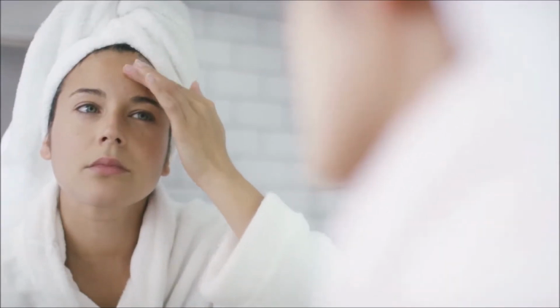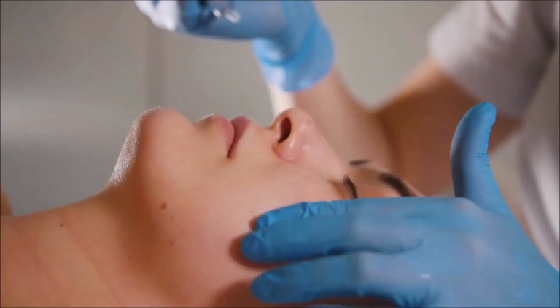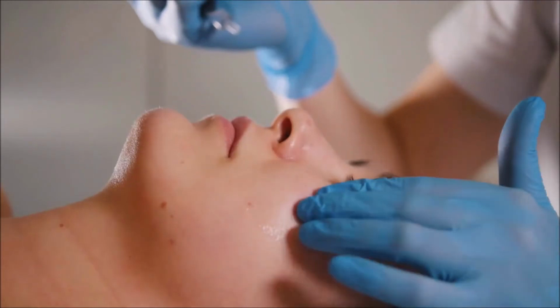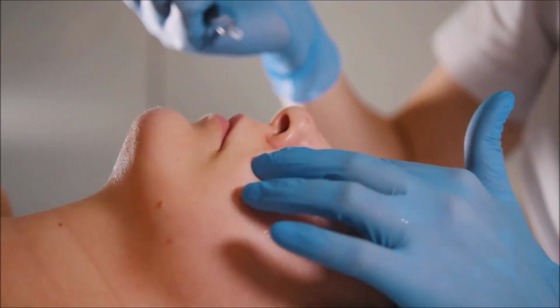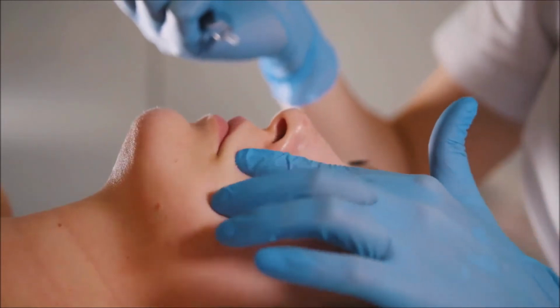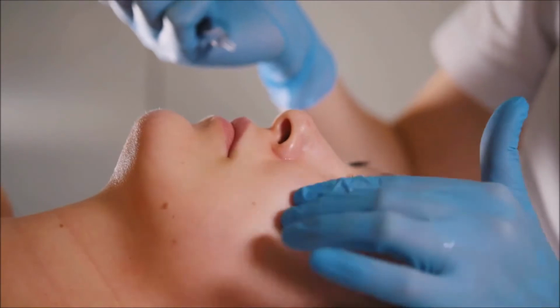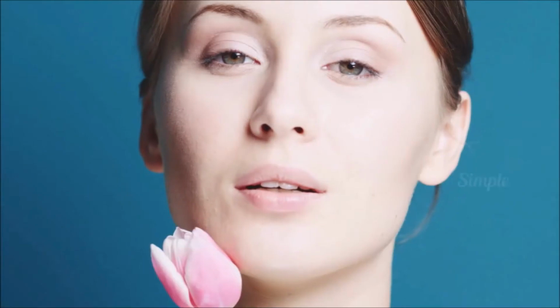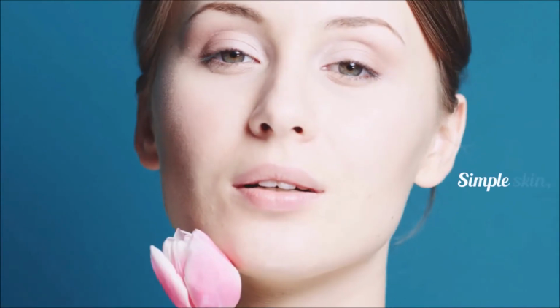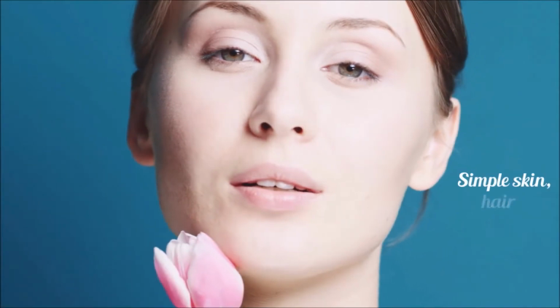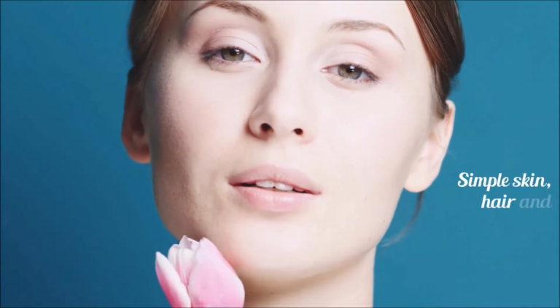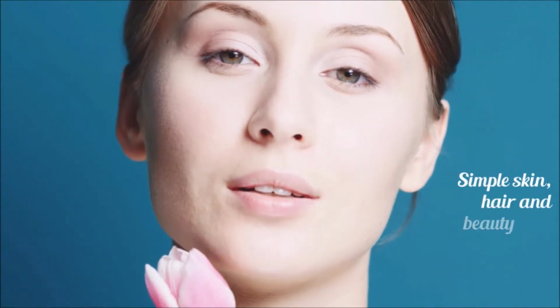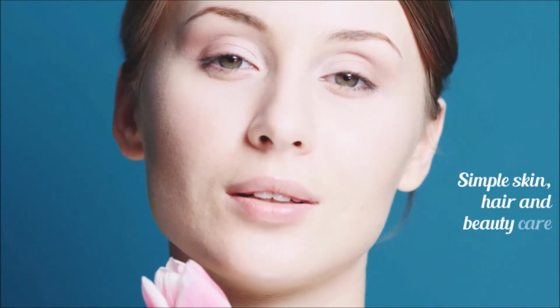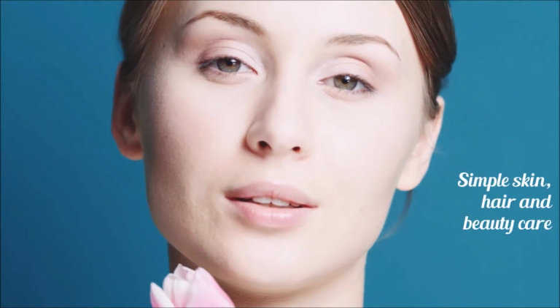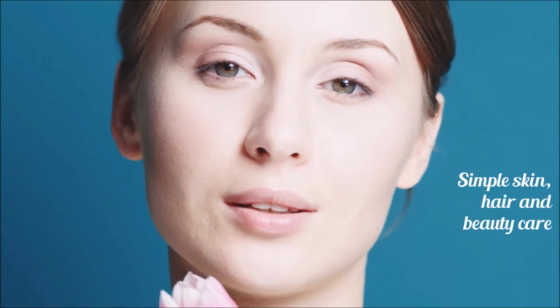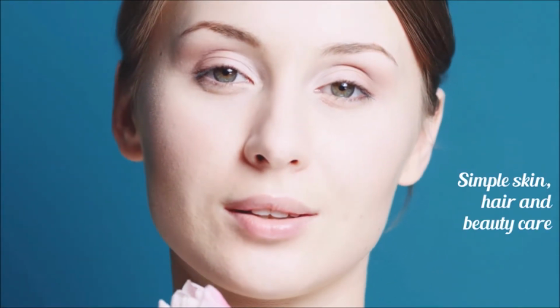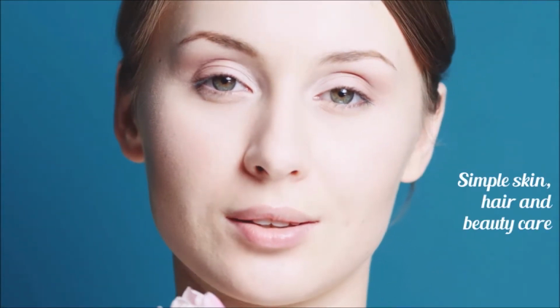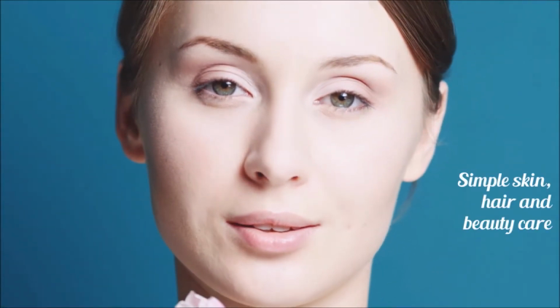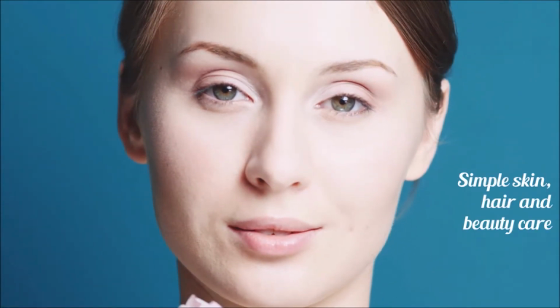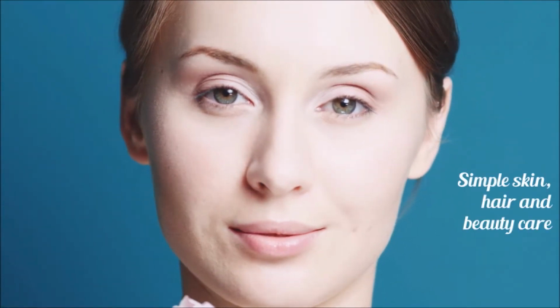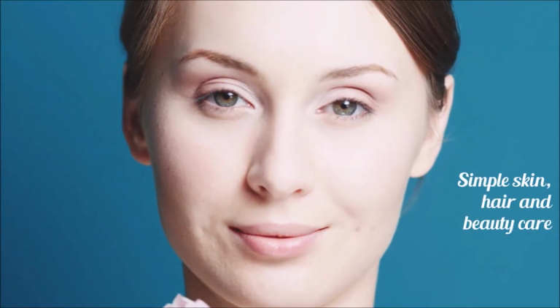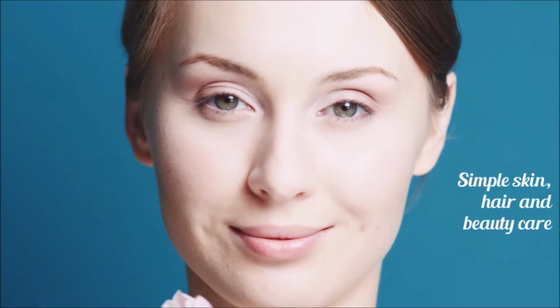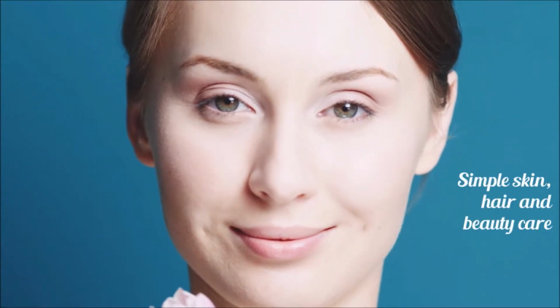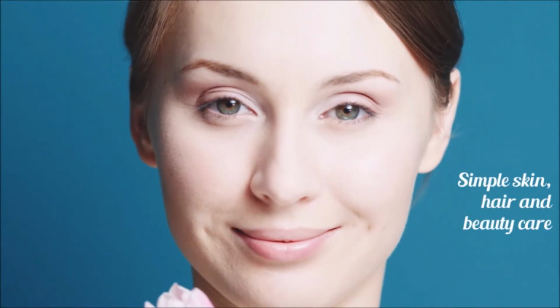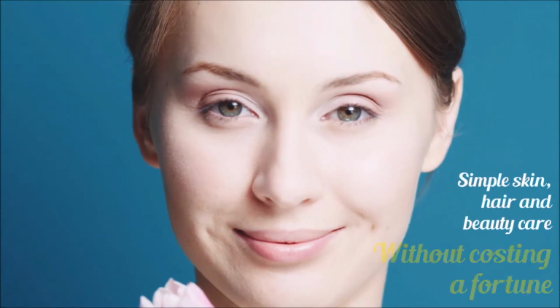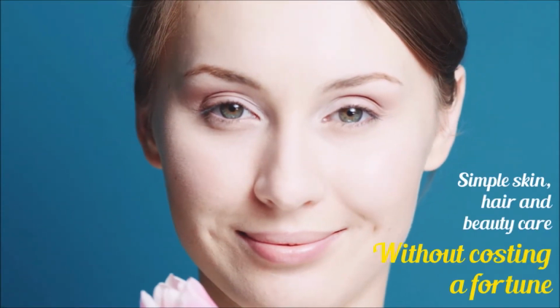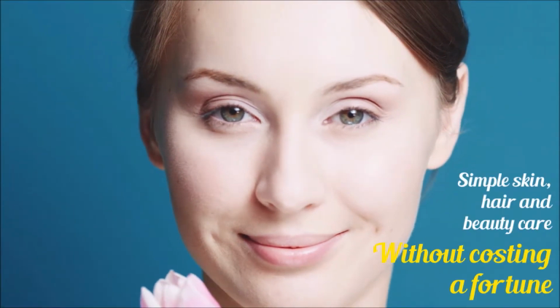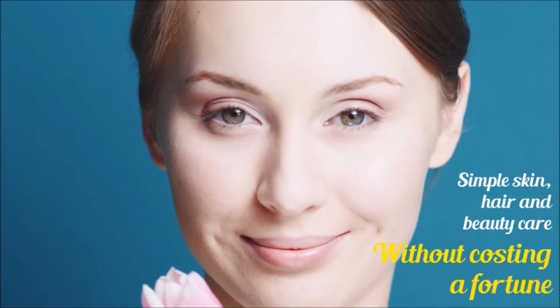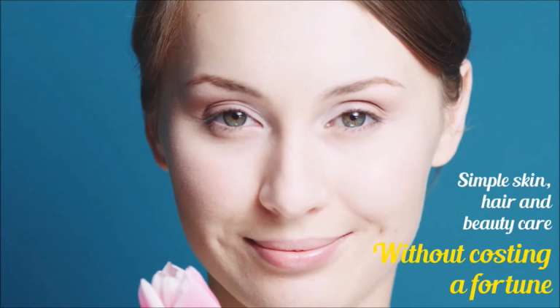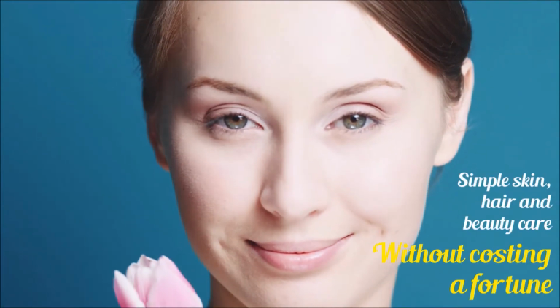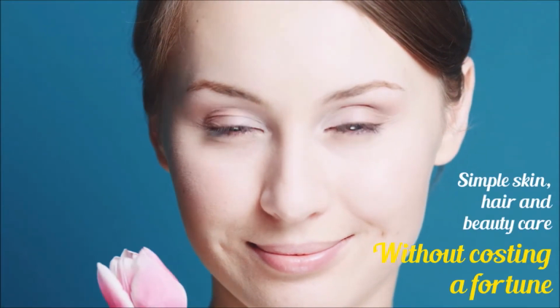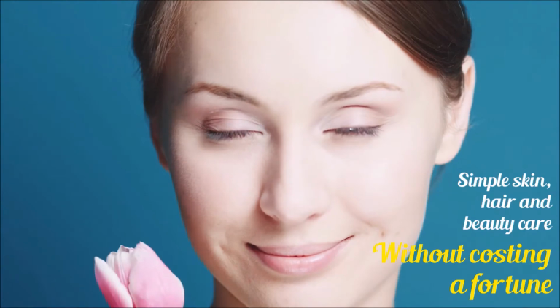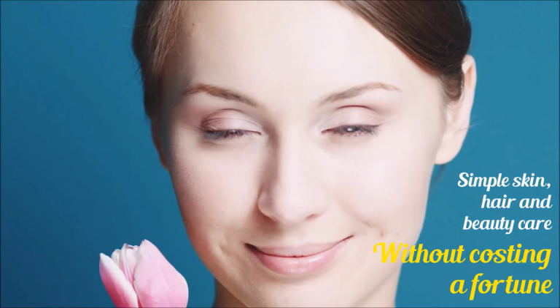It is skin, hair, and beauty care made simple, without costing you a fortune.